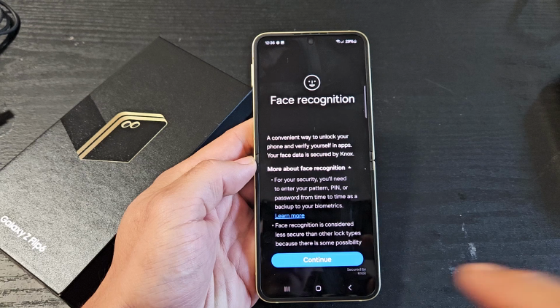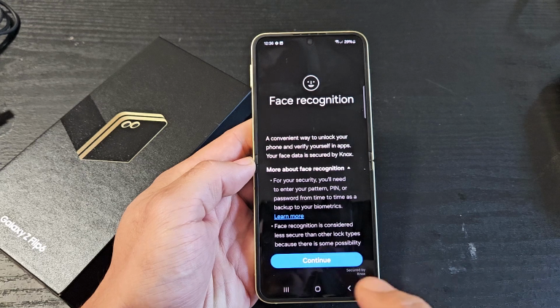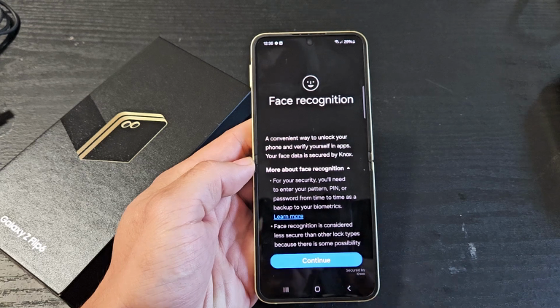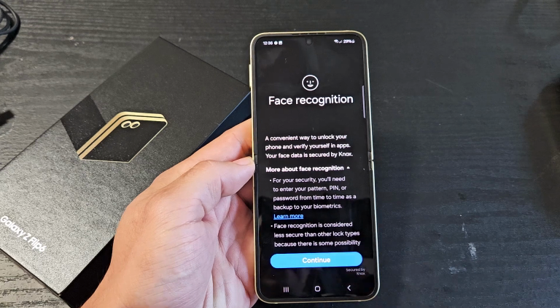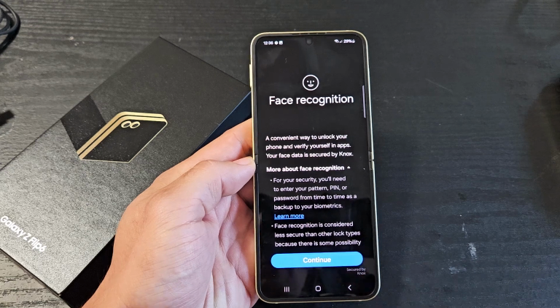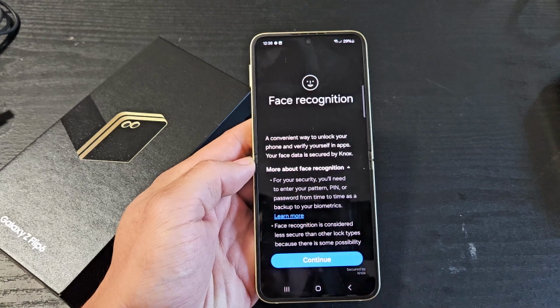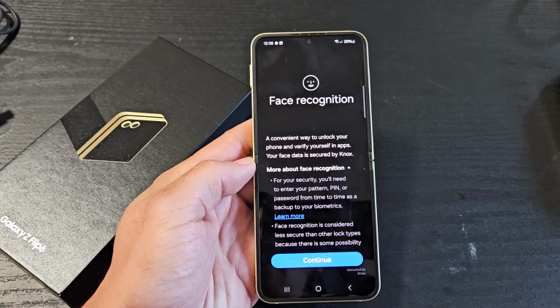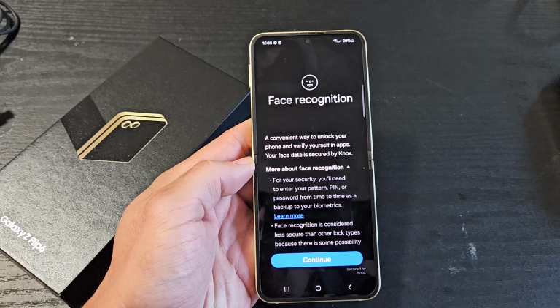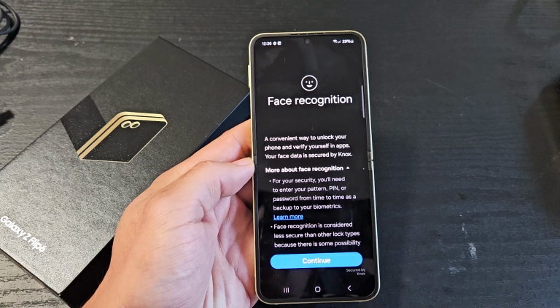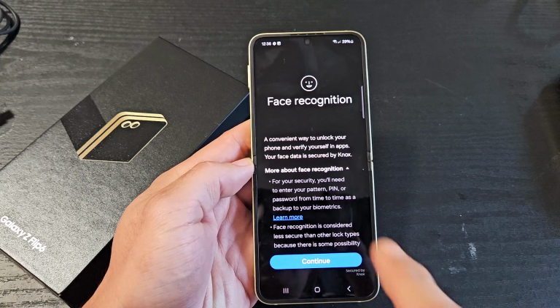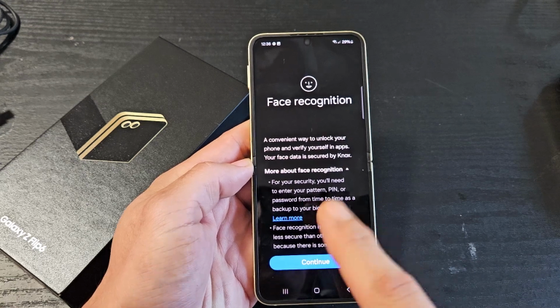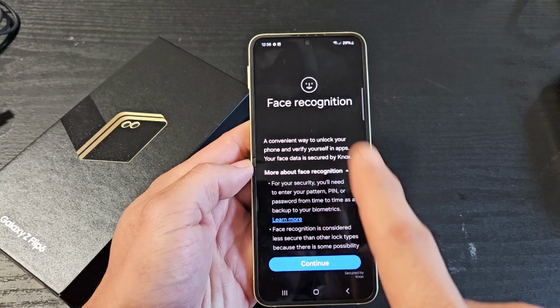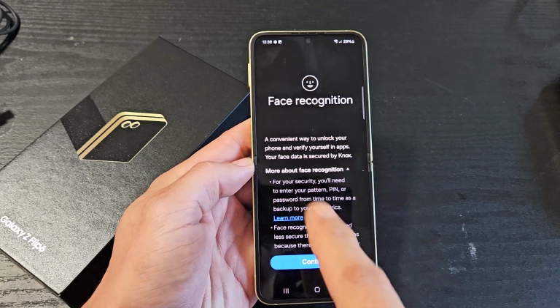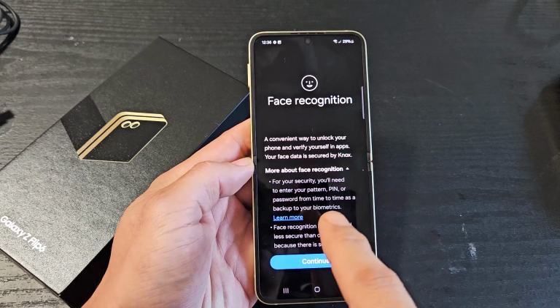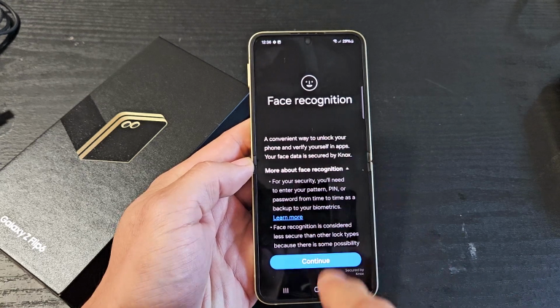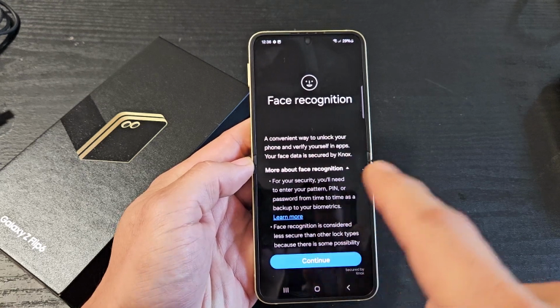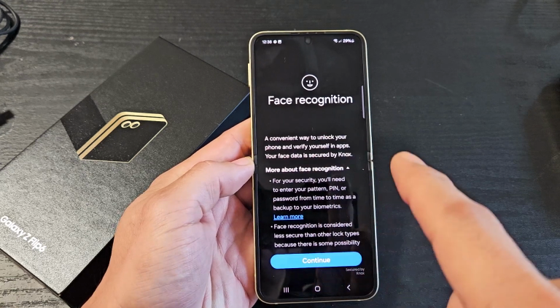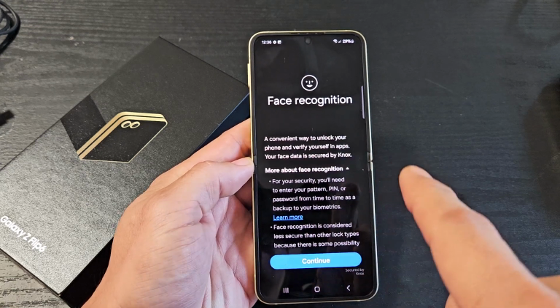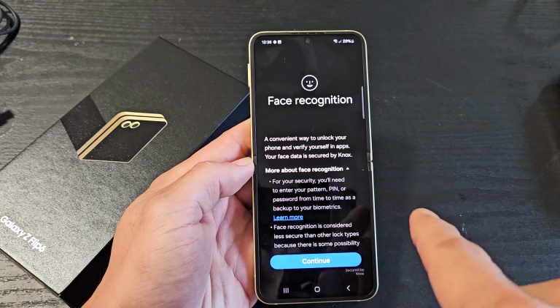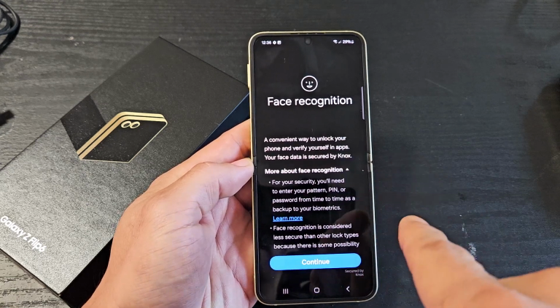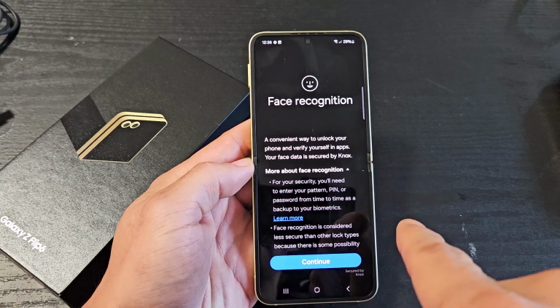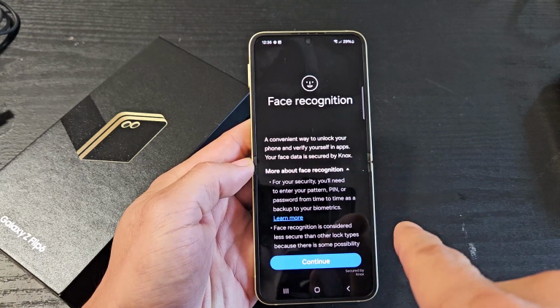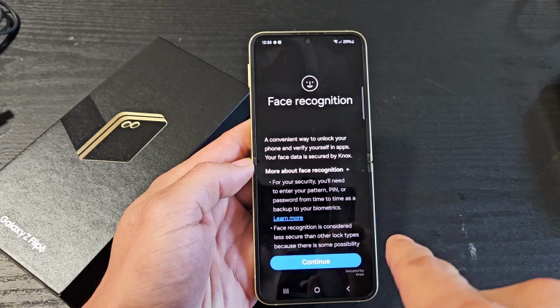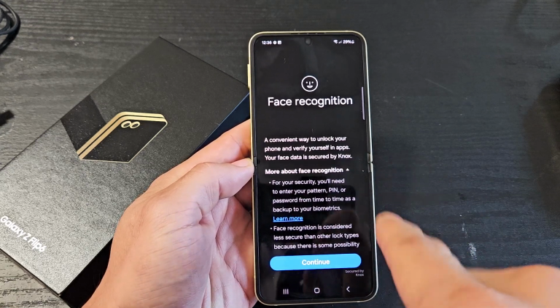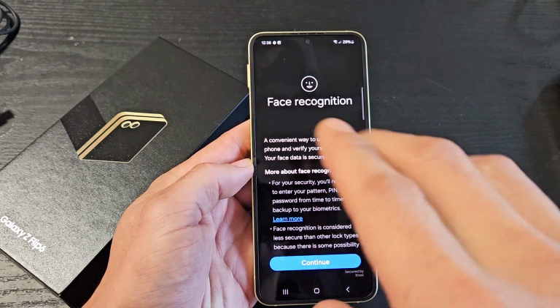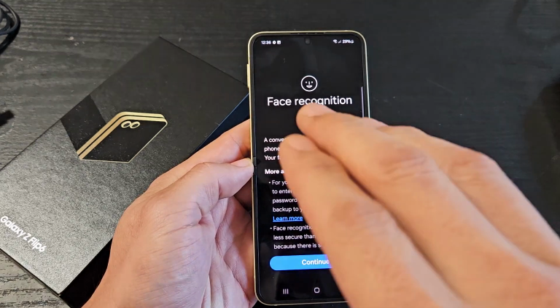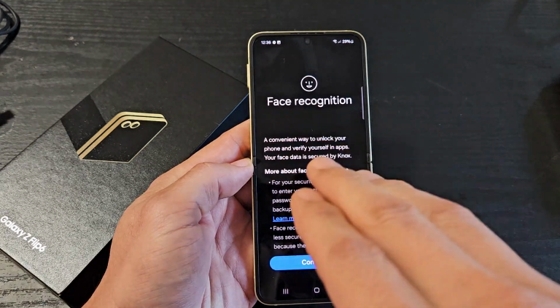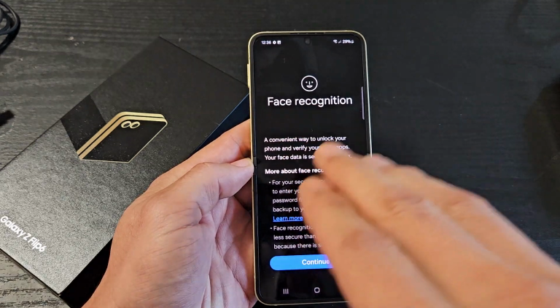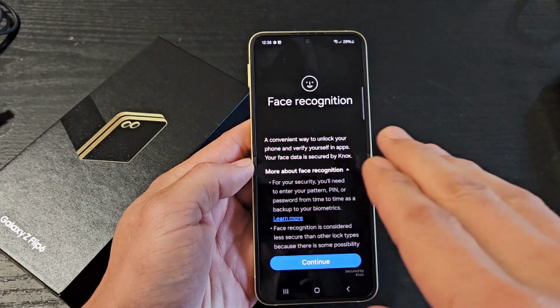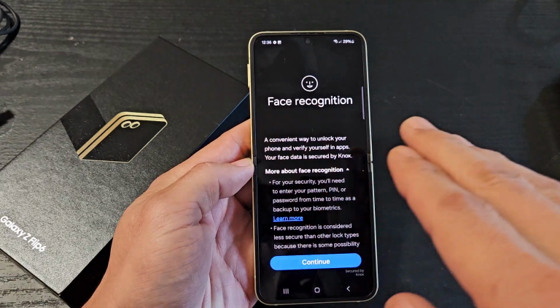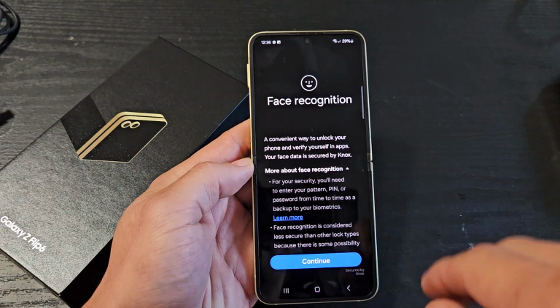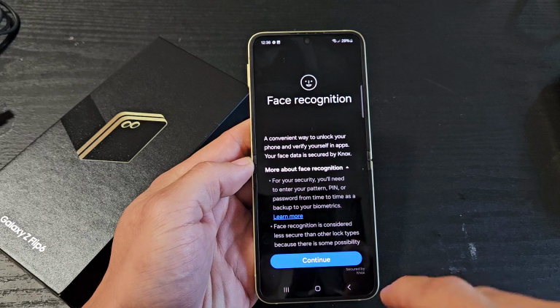Here's a Samsung Galaxy Z Flip 6. I'm going to show you how to add a Face ID password.